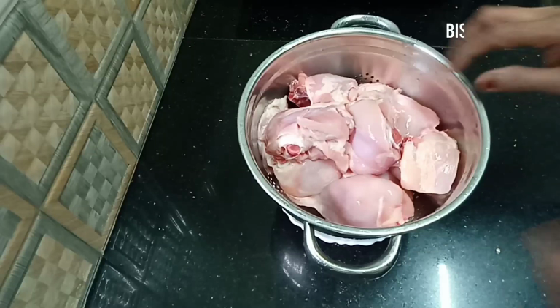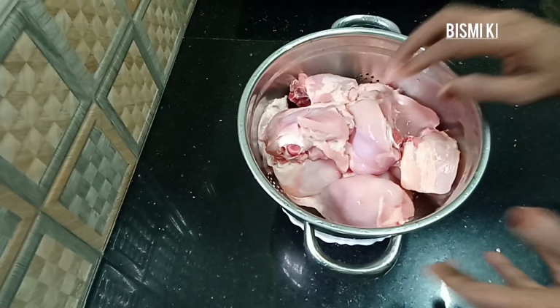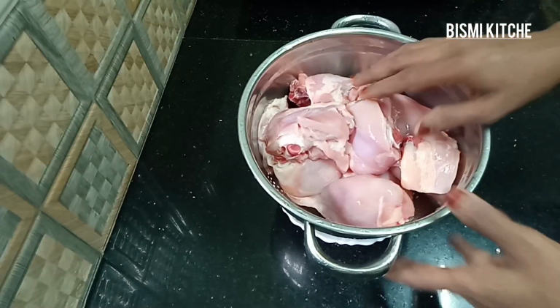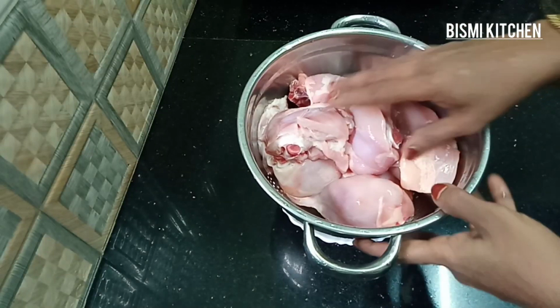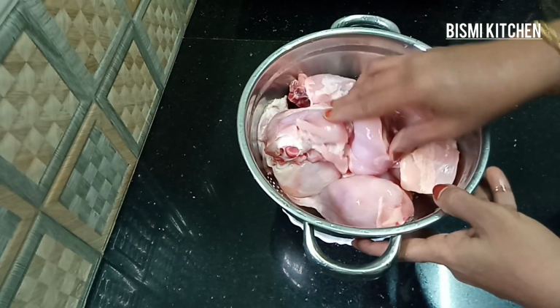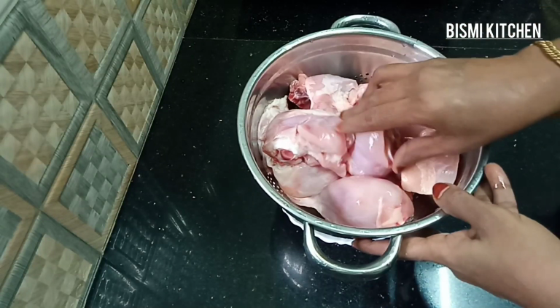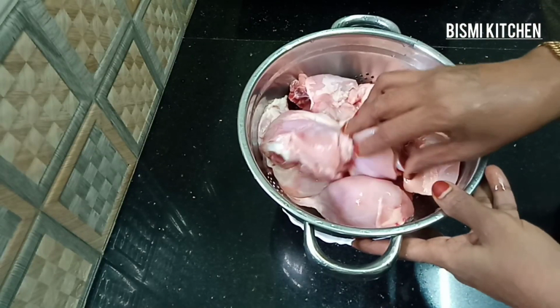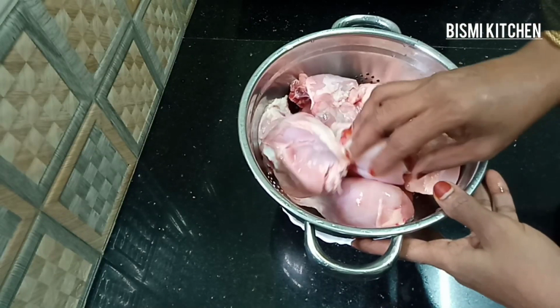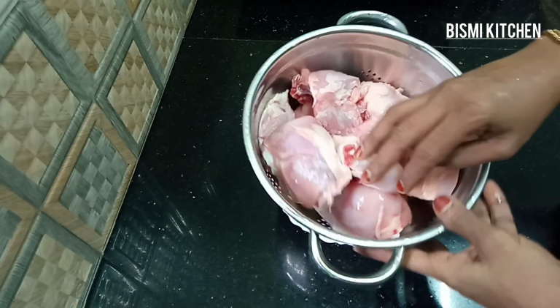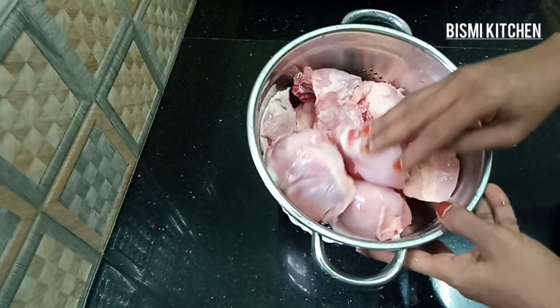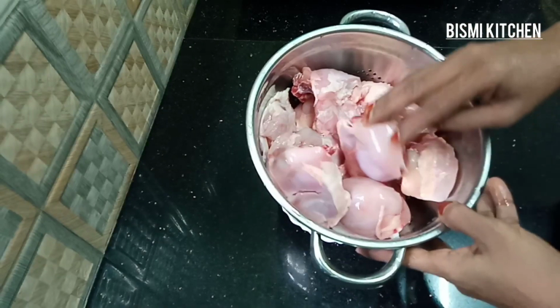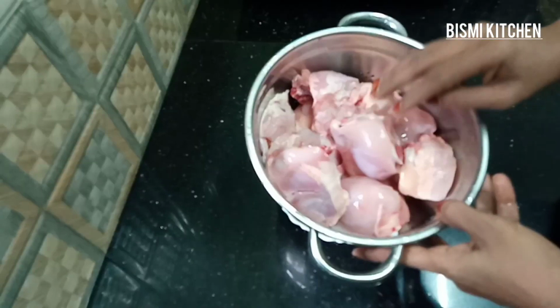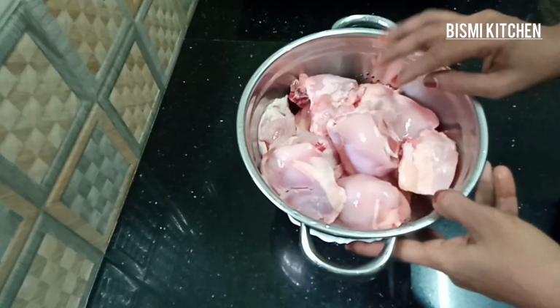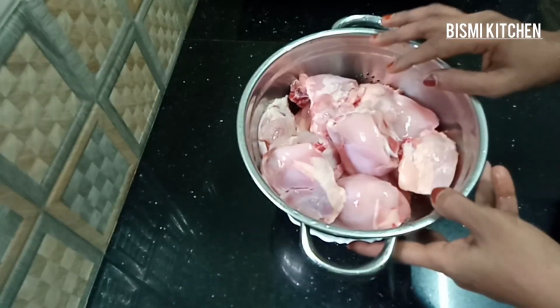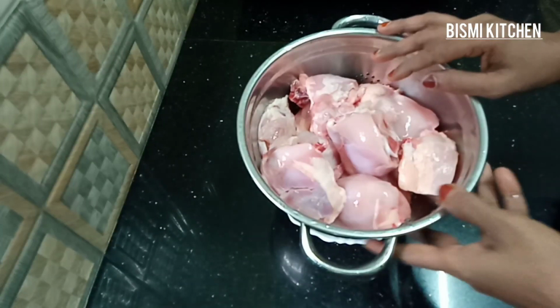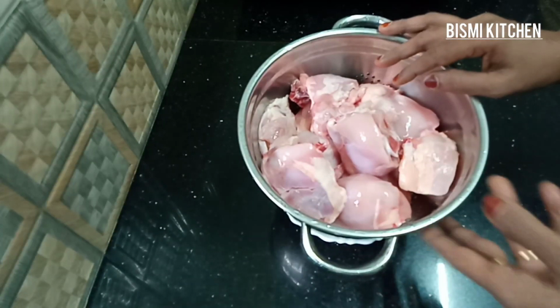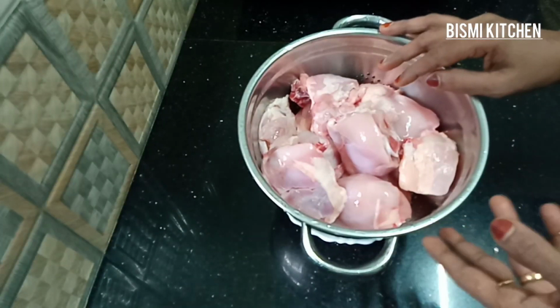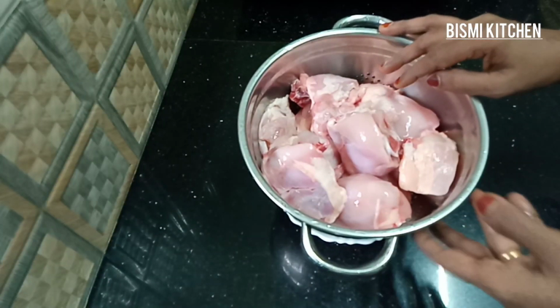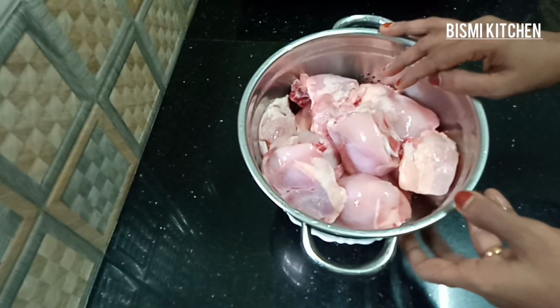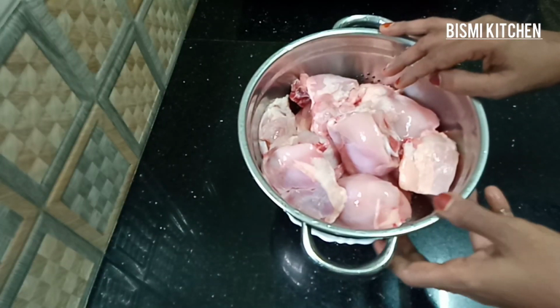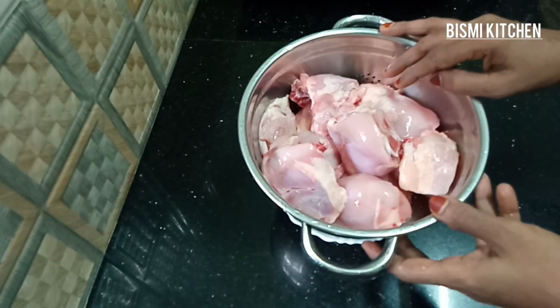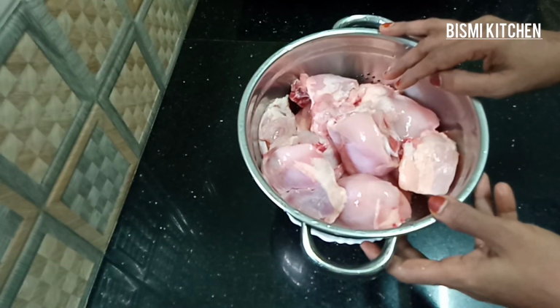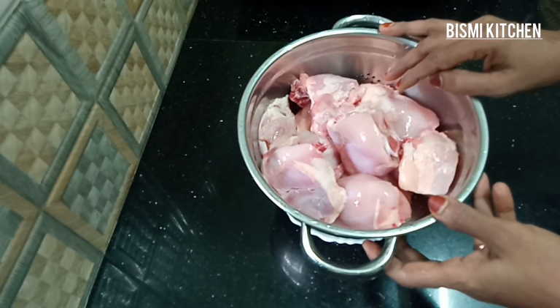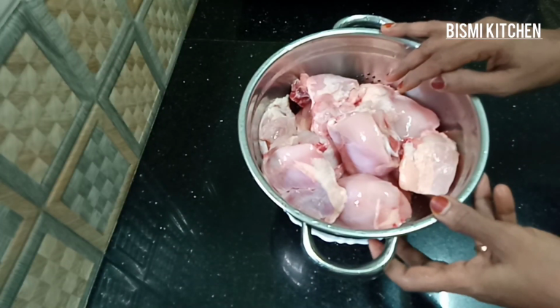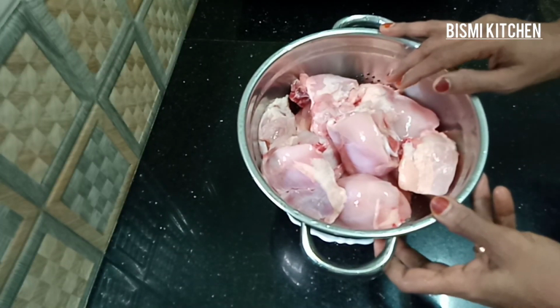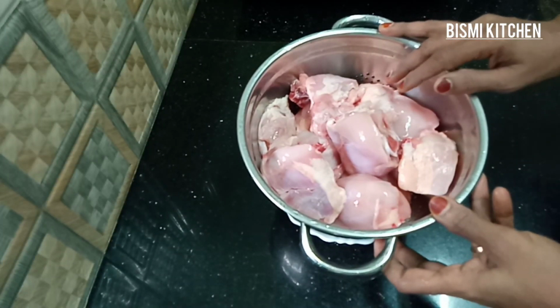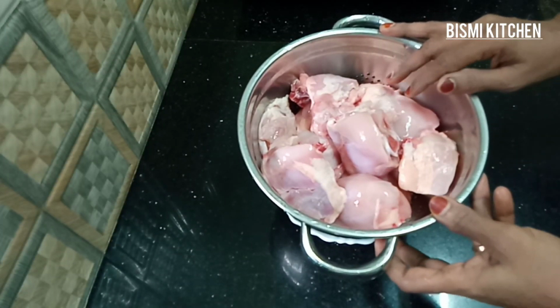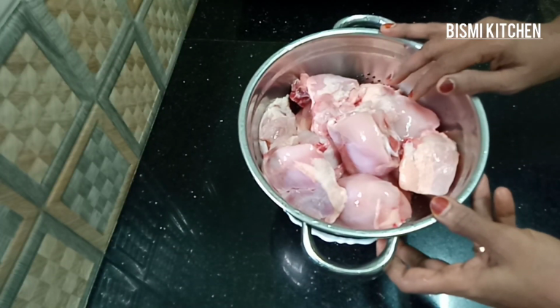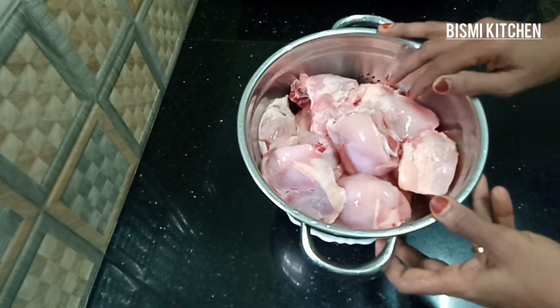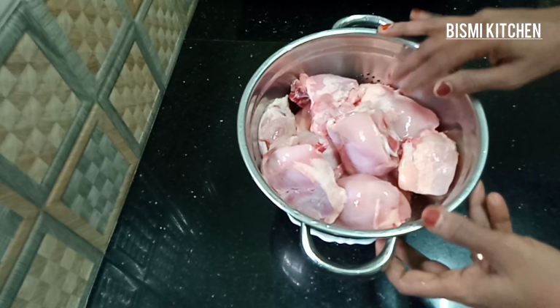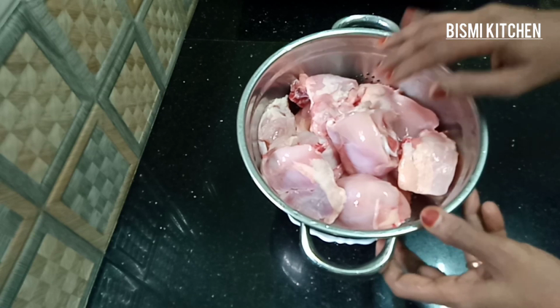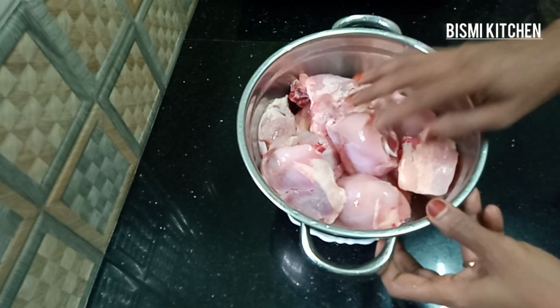Hi friends, welcome to my channel. Today, we are ready to cook chicken.